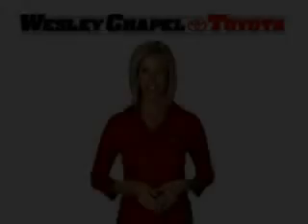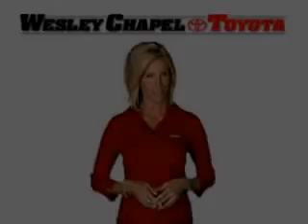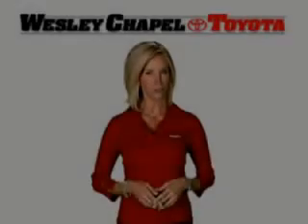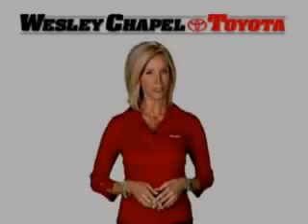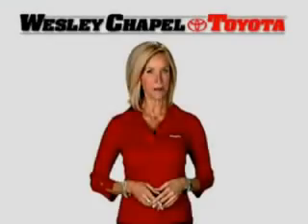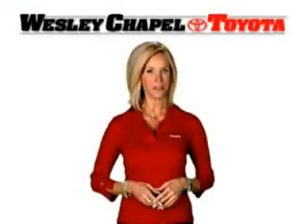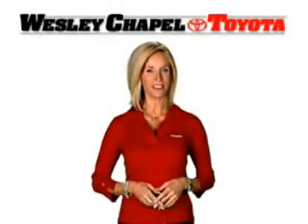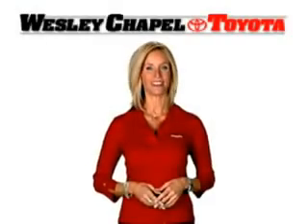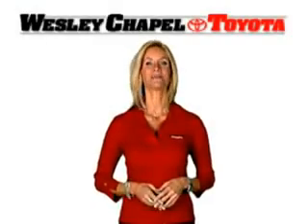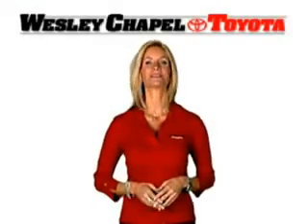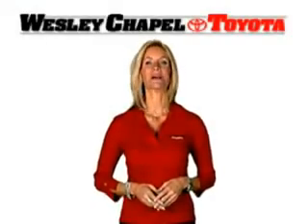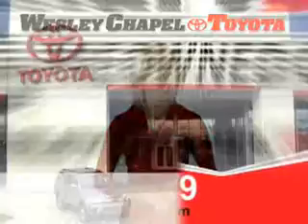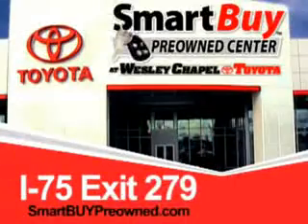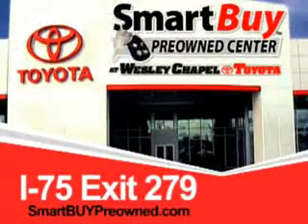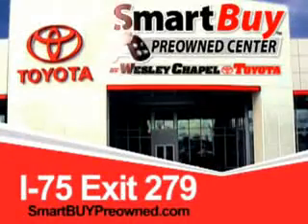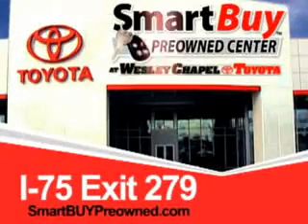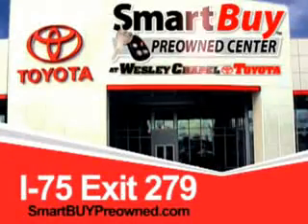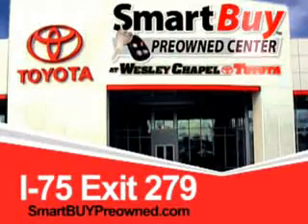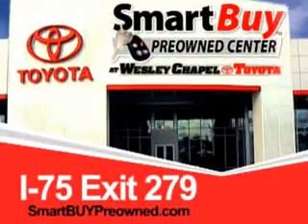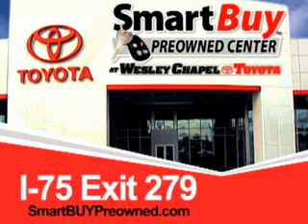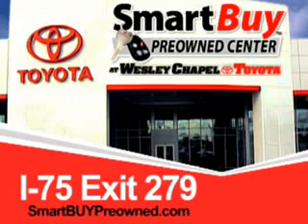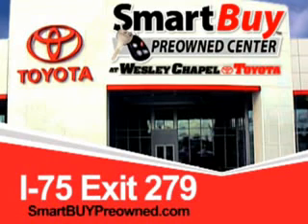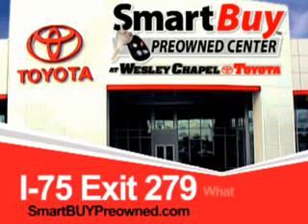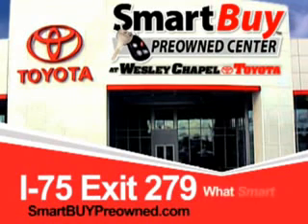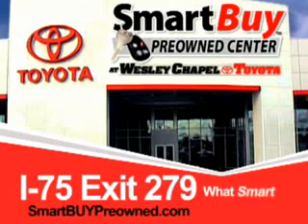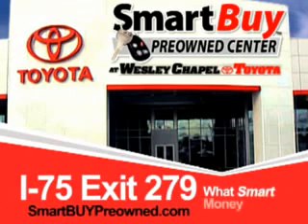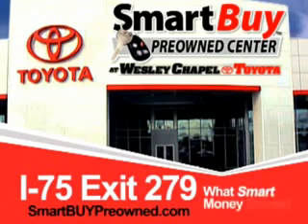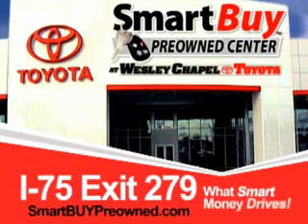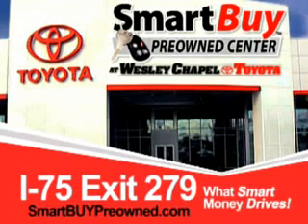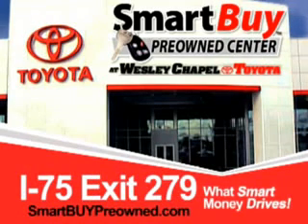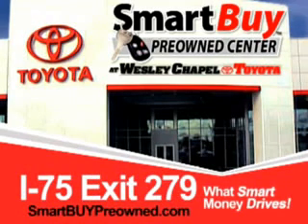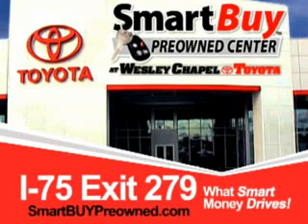So do the smart thing. Come to the Smart Buy Pre-Owned Center at Wesley Chapel Toyota. What smart money drives.